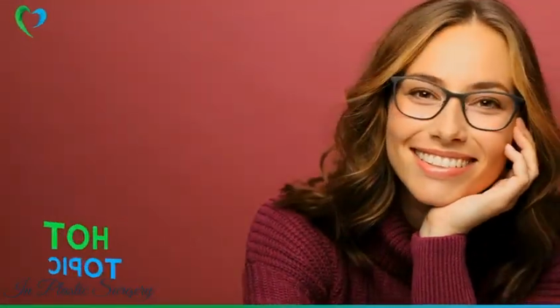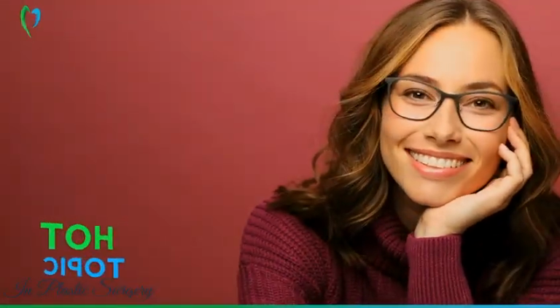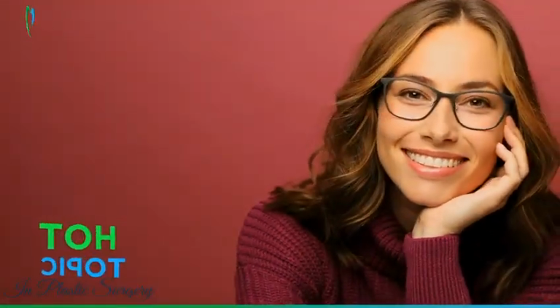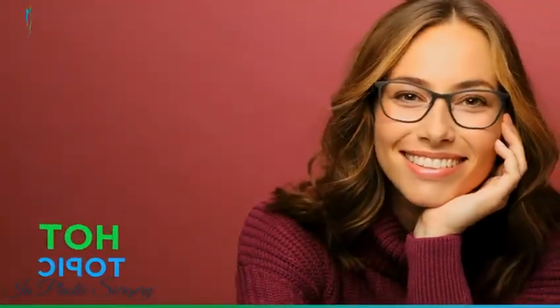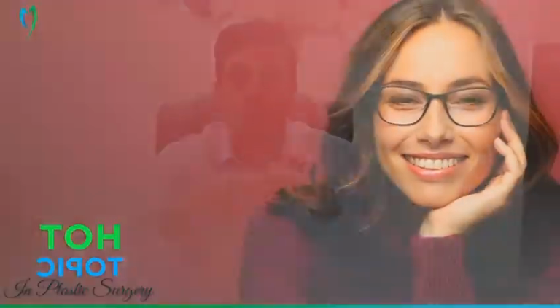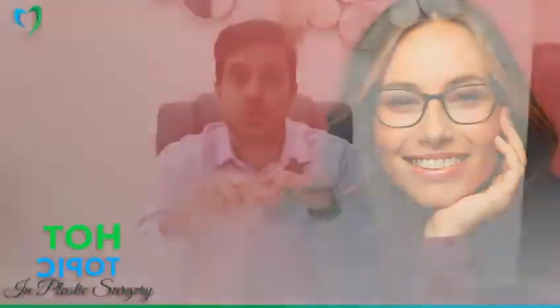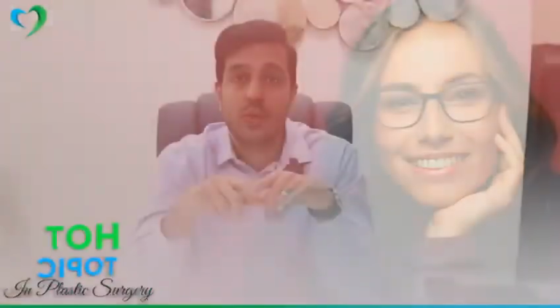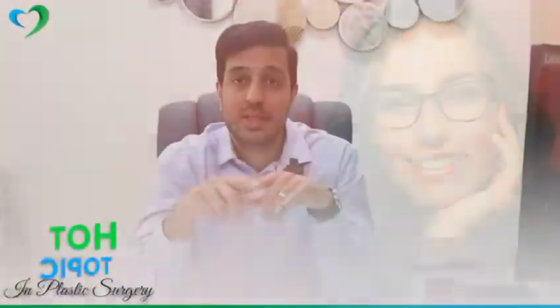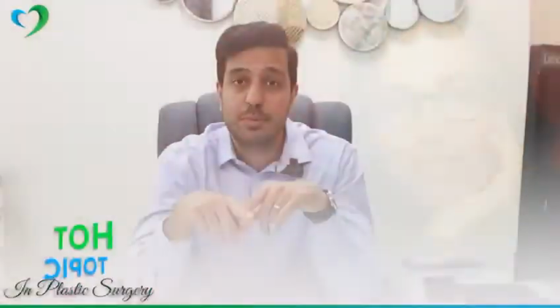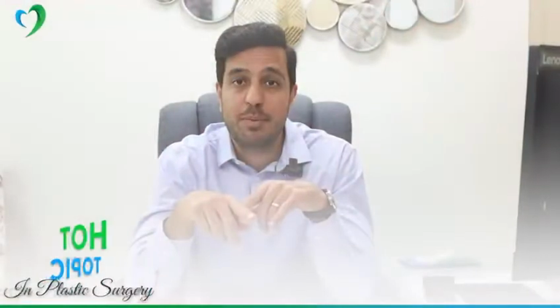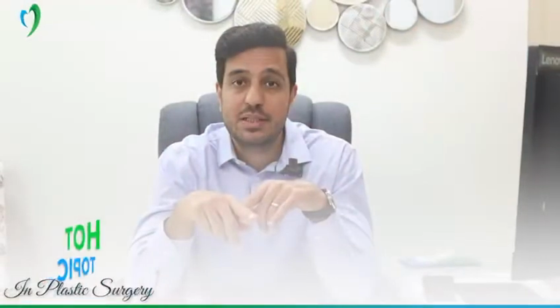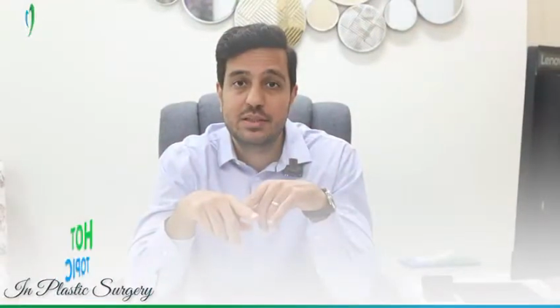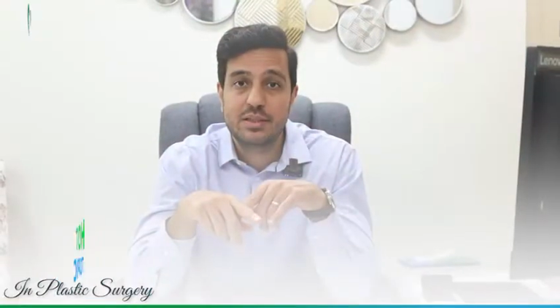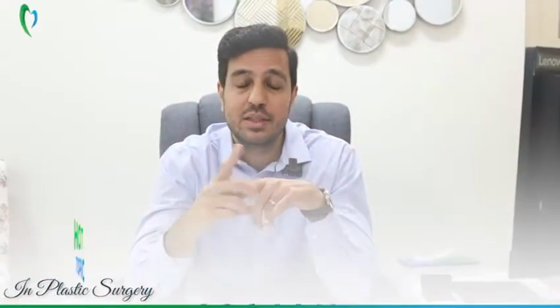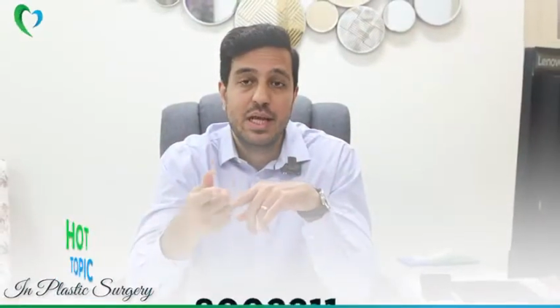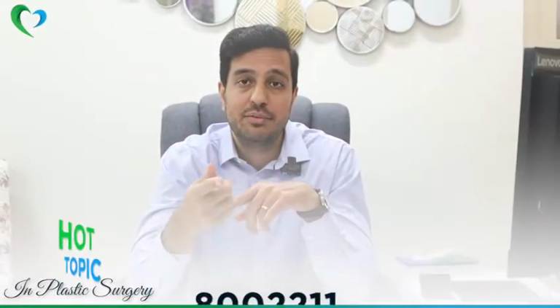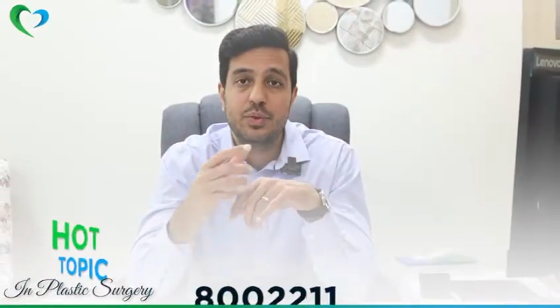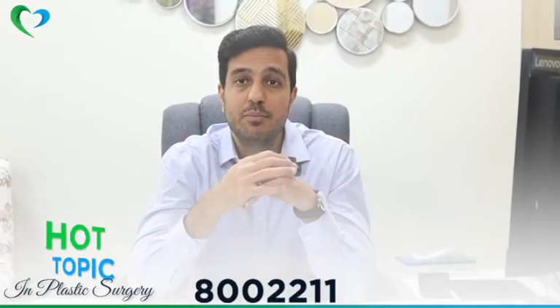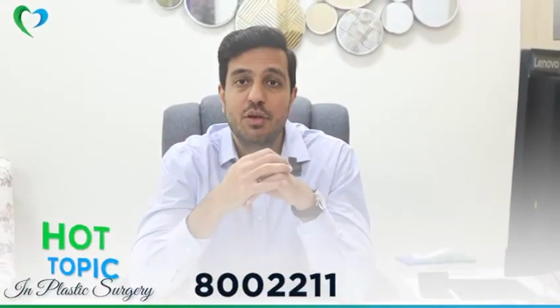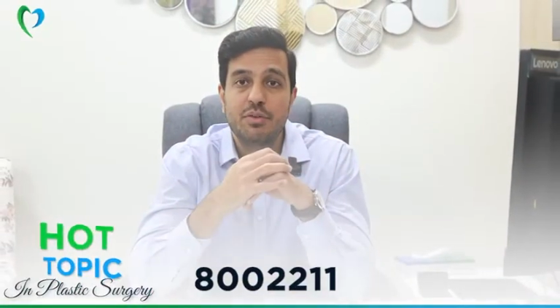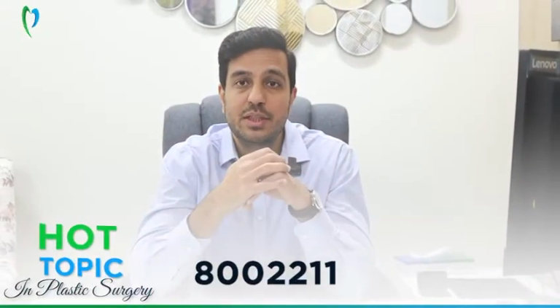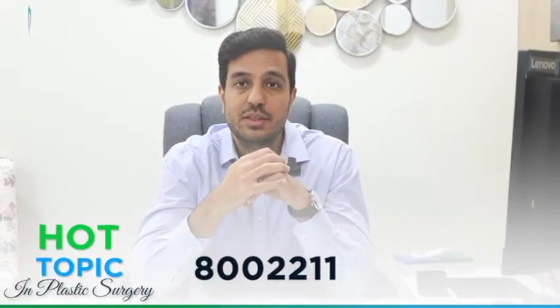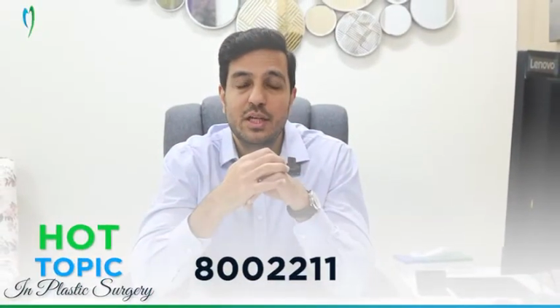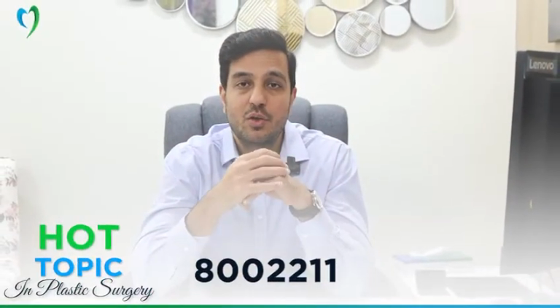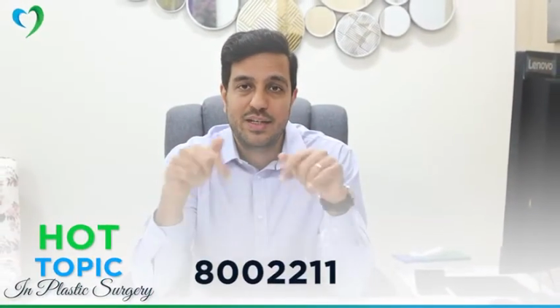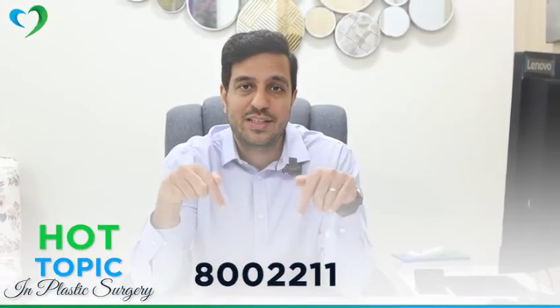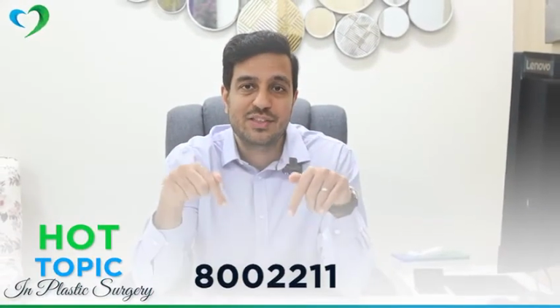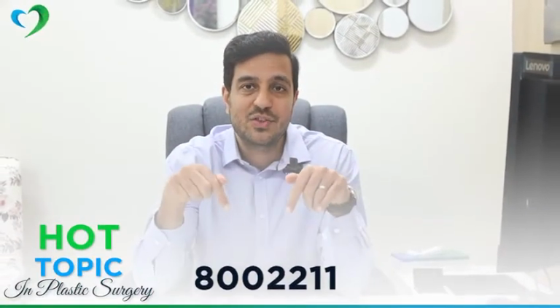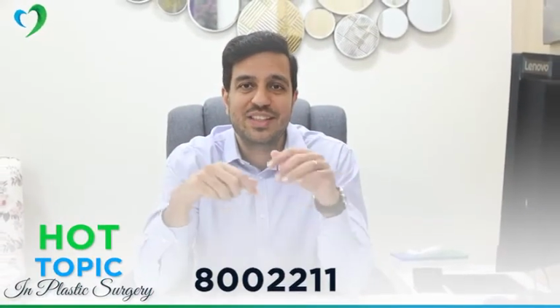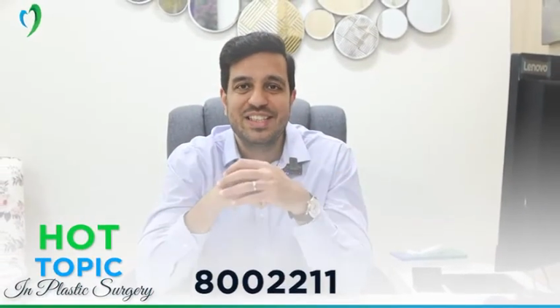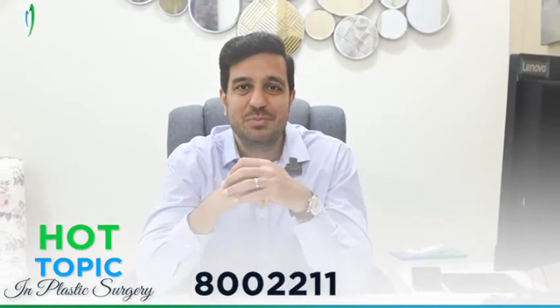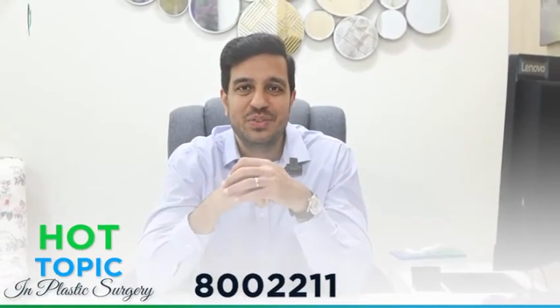That's why always go to an expert plastic surgeon, and if you need more information, contact us on the details below.